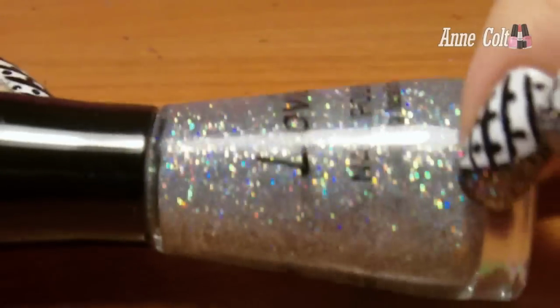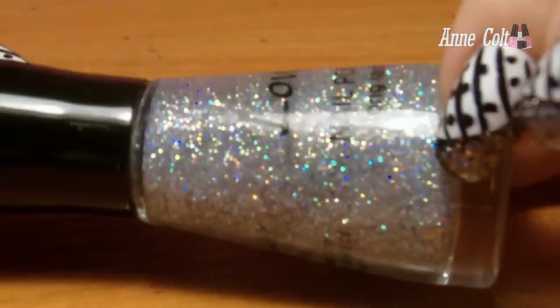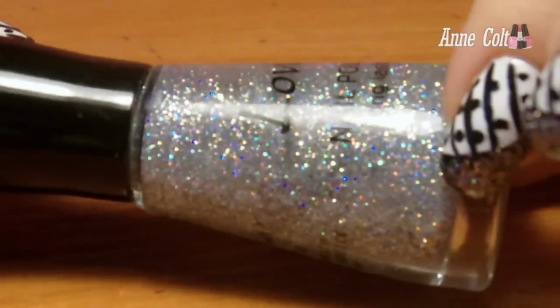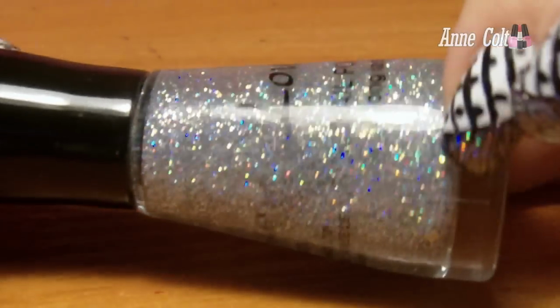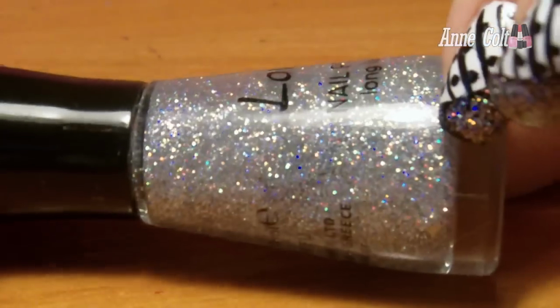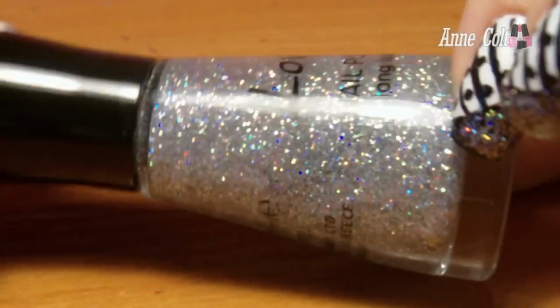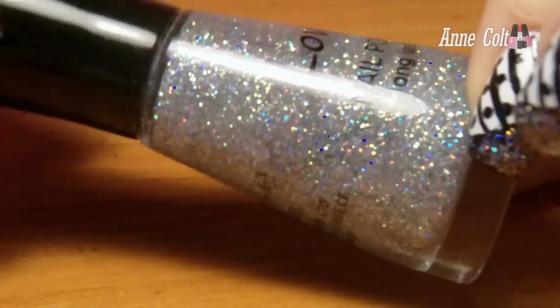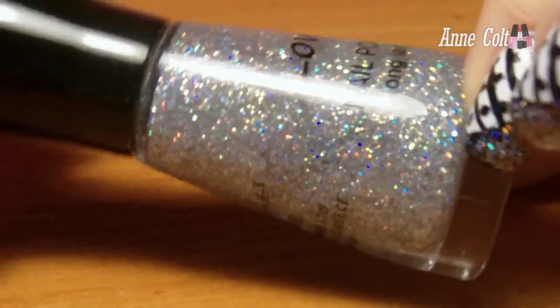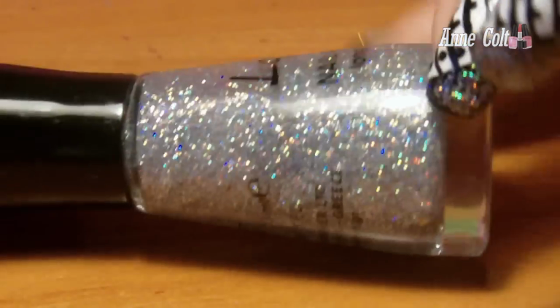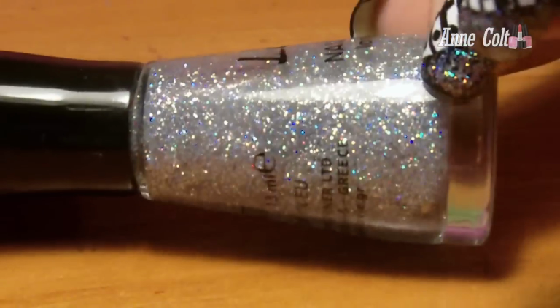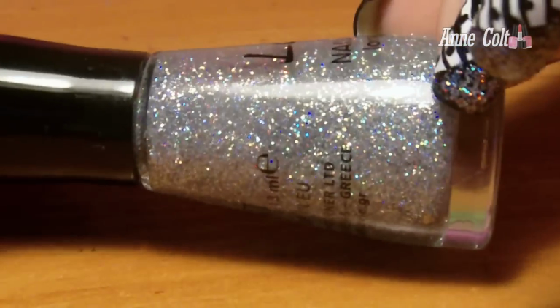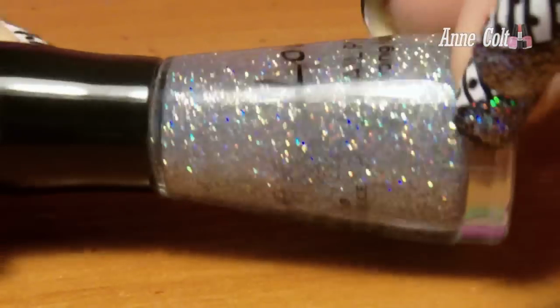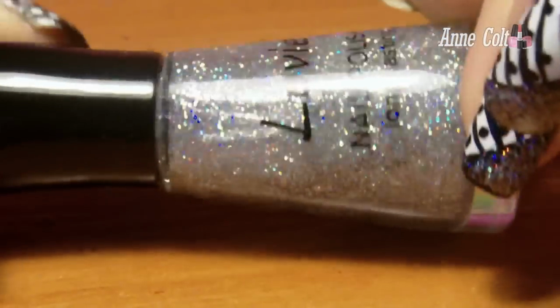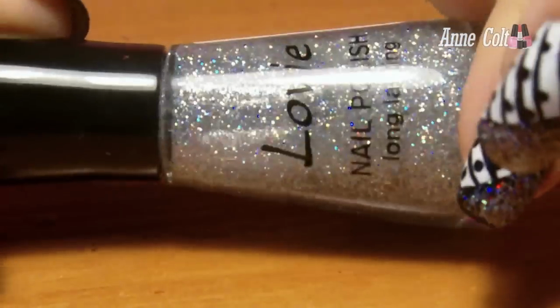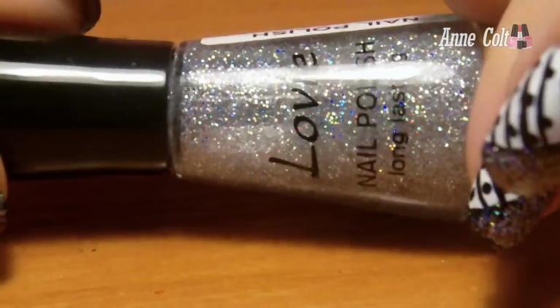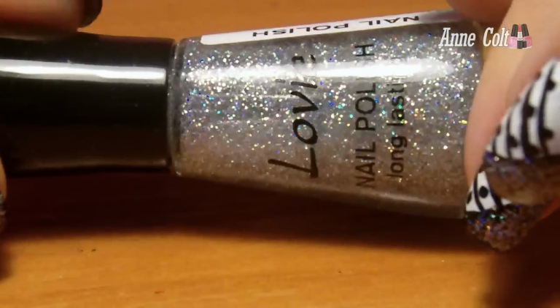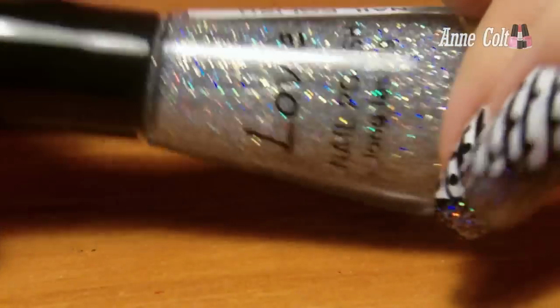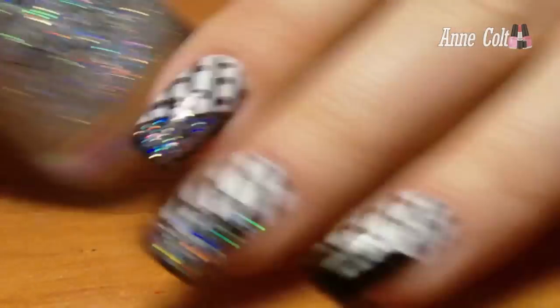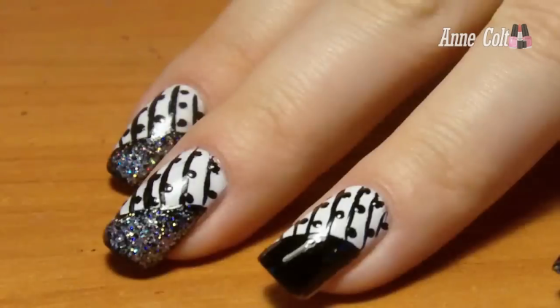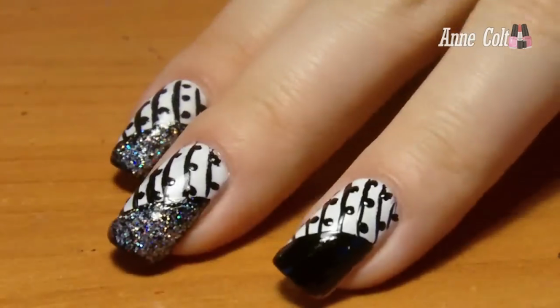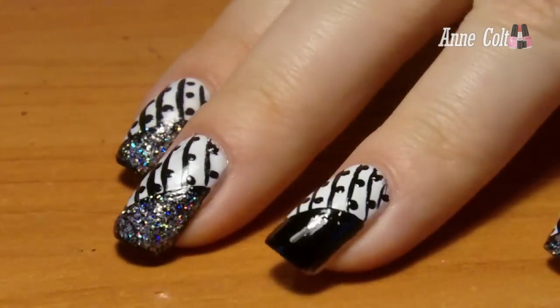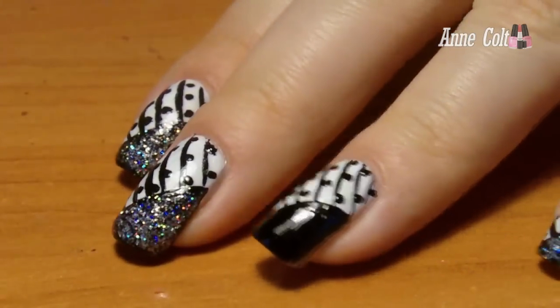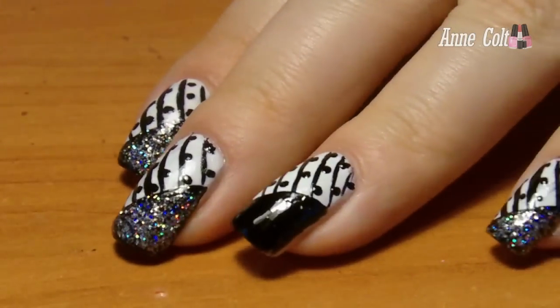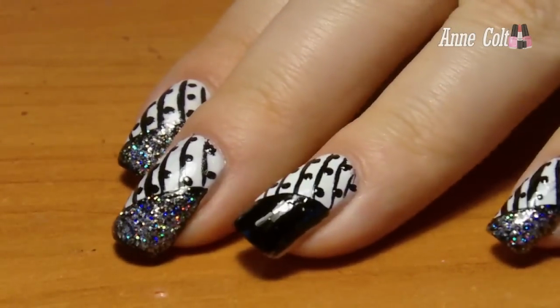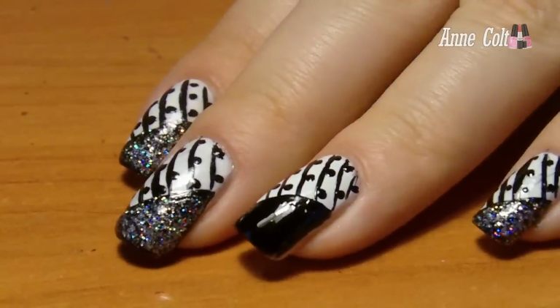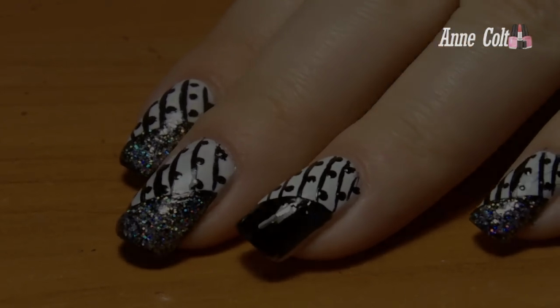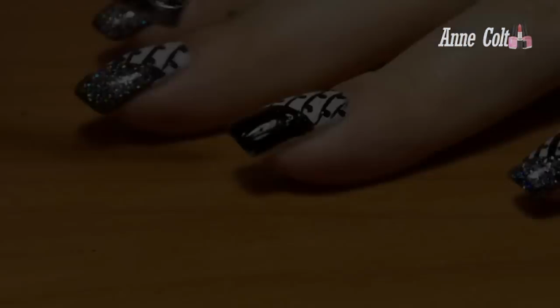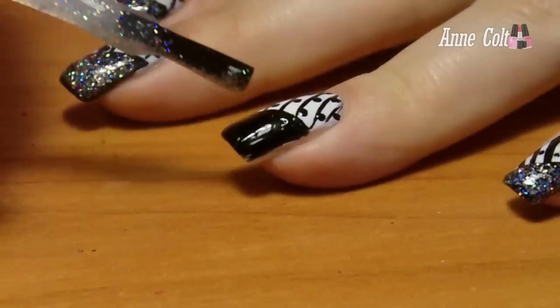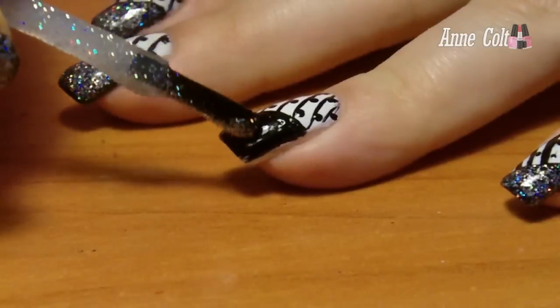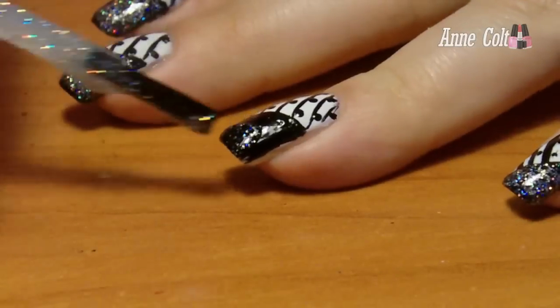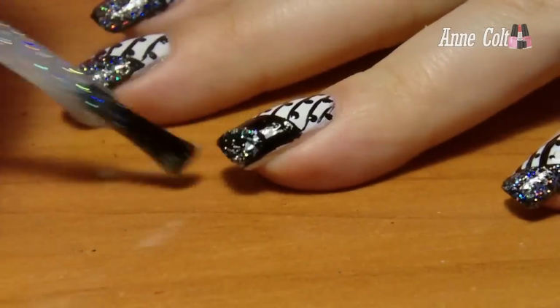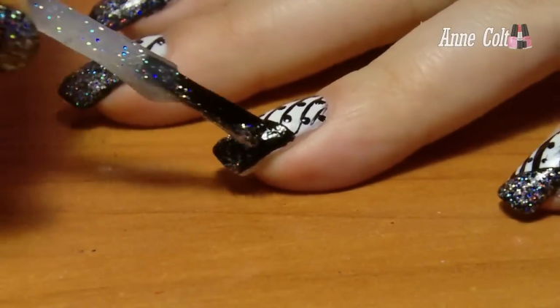And to add some glam, I applied a multi-color glitter polish over the black side swipe.